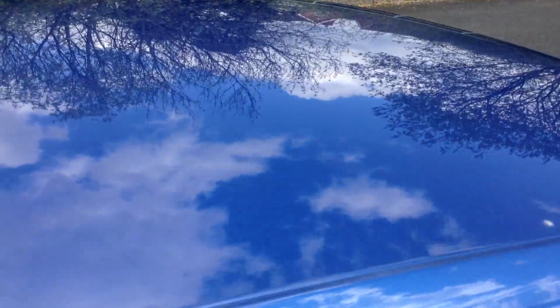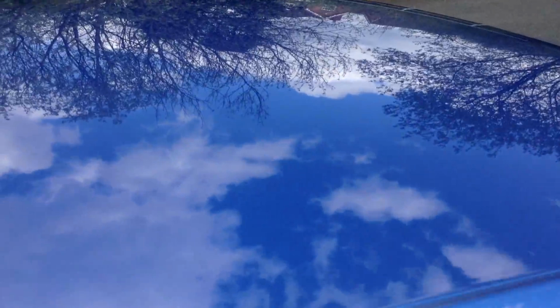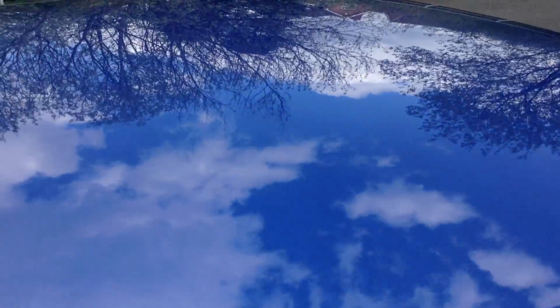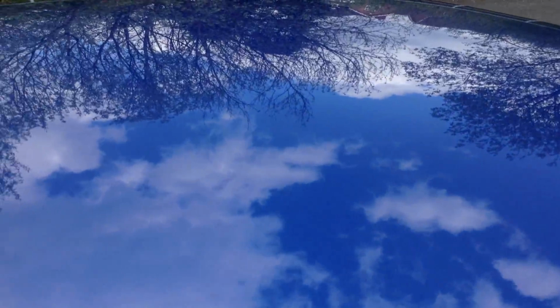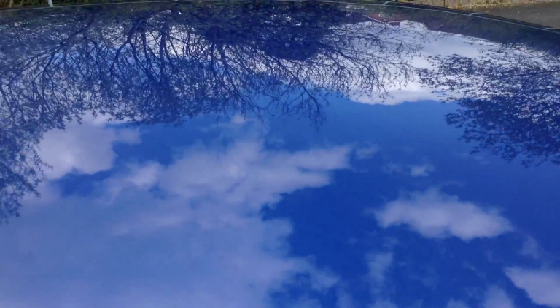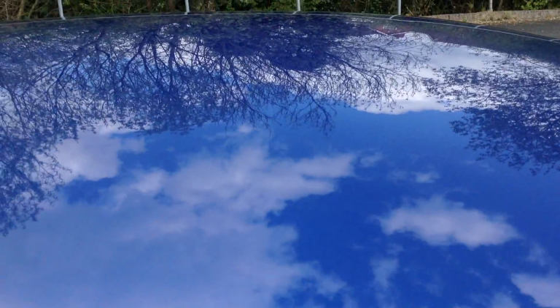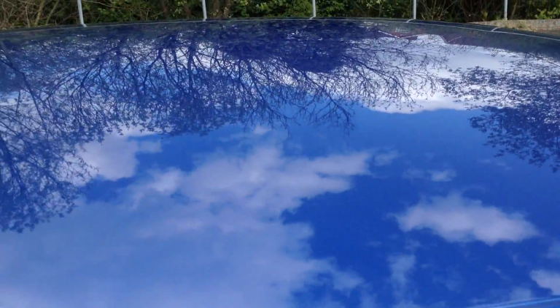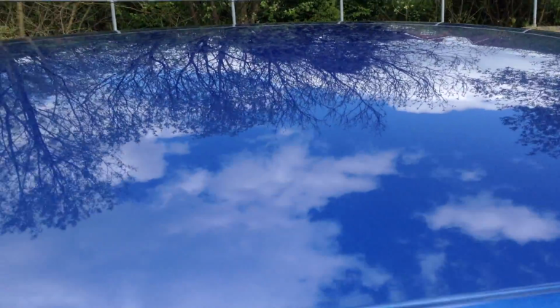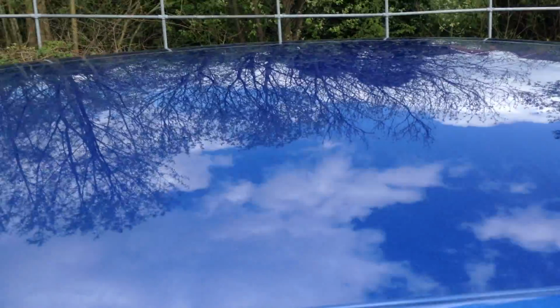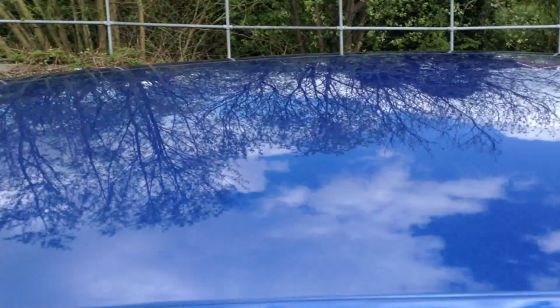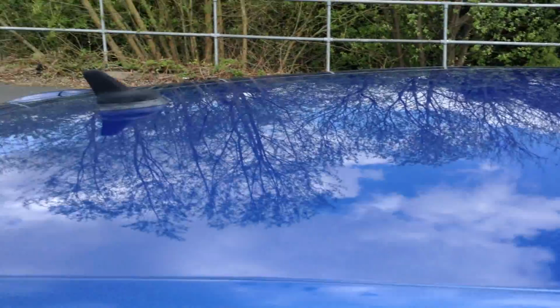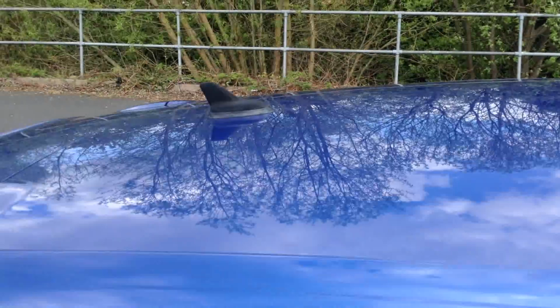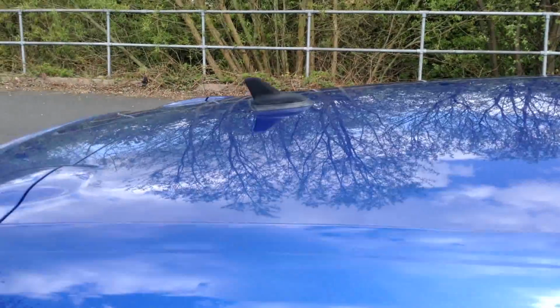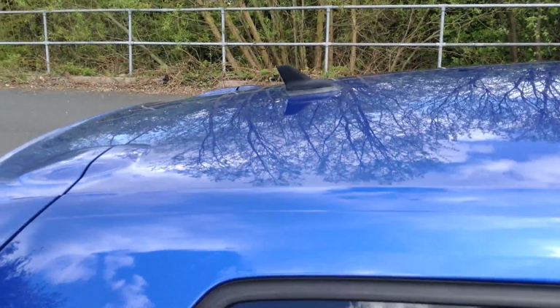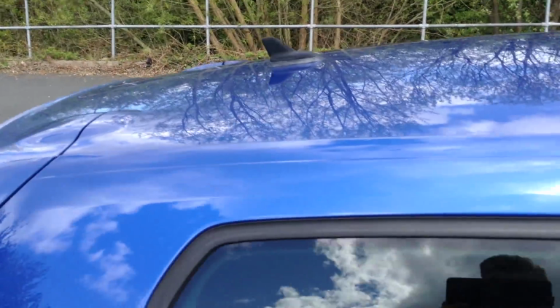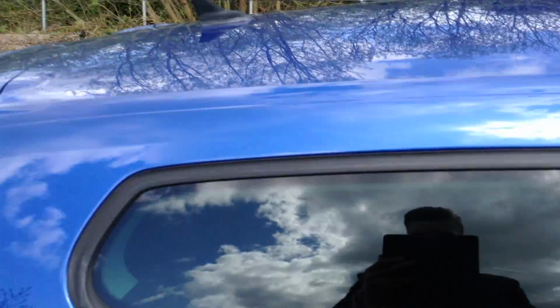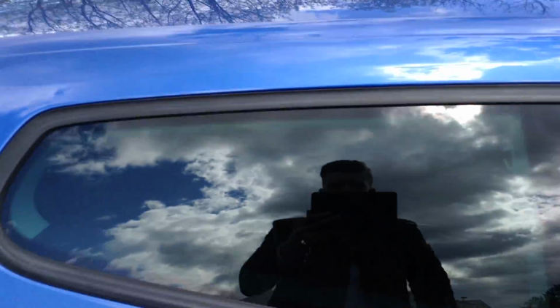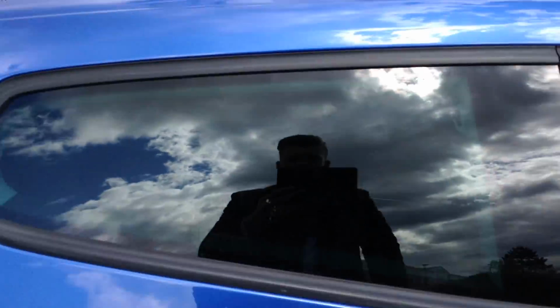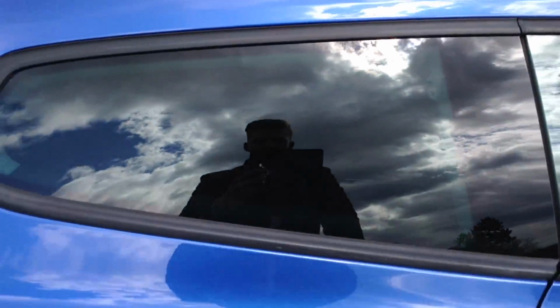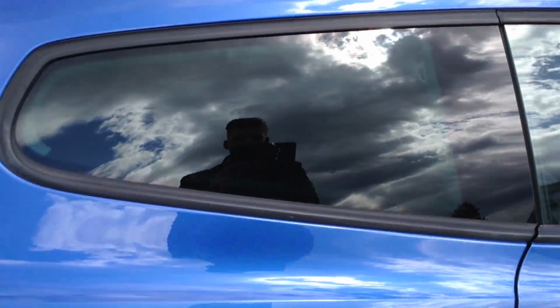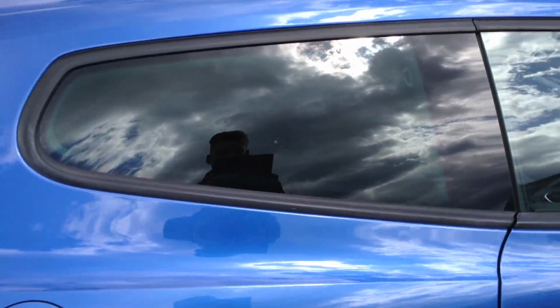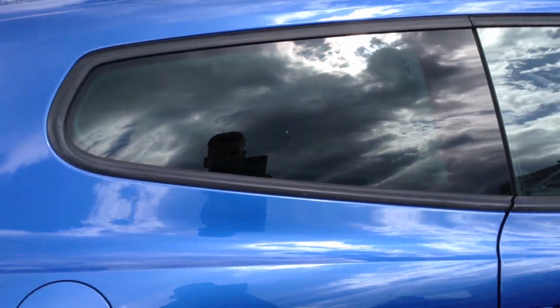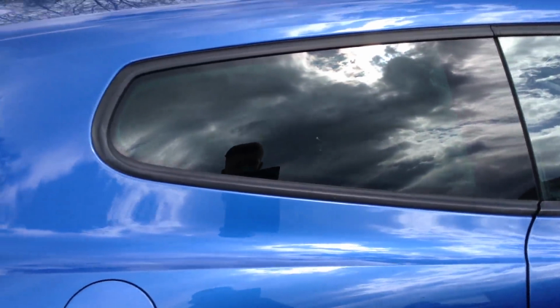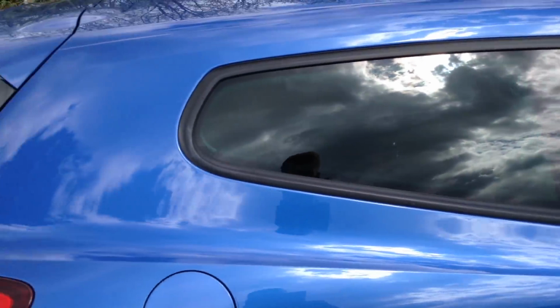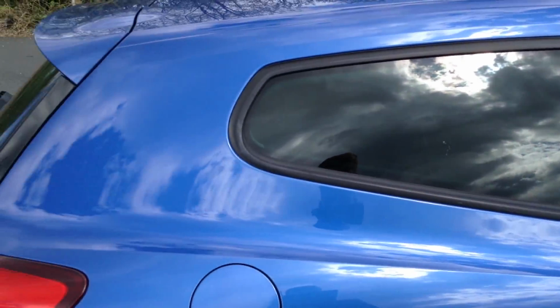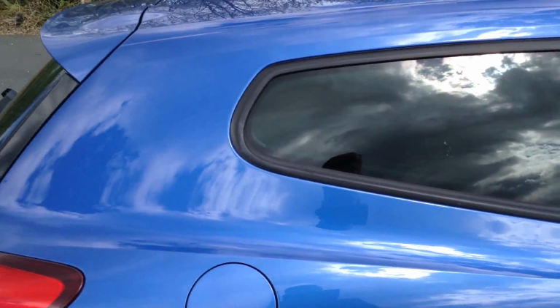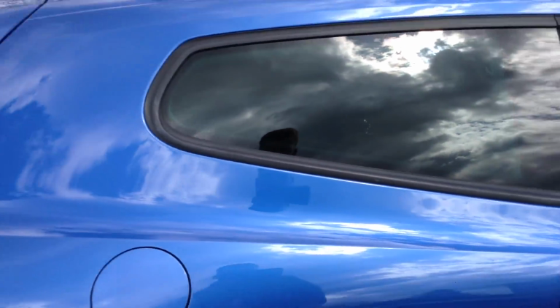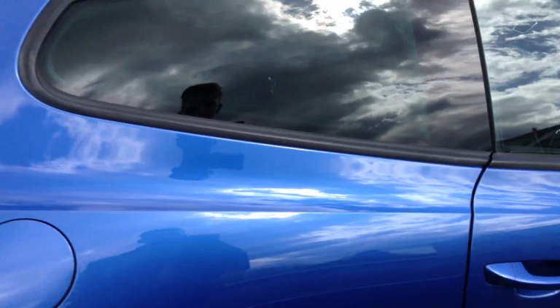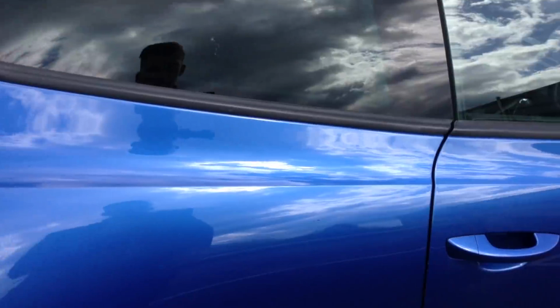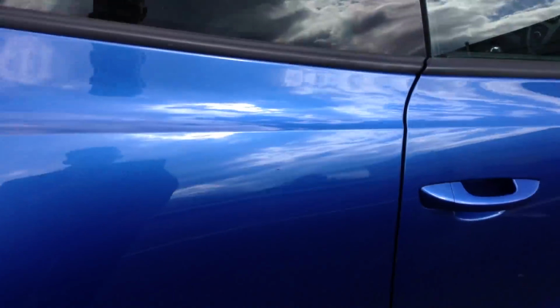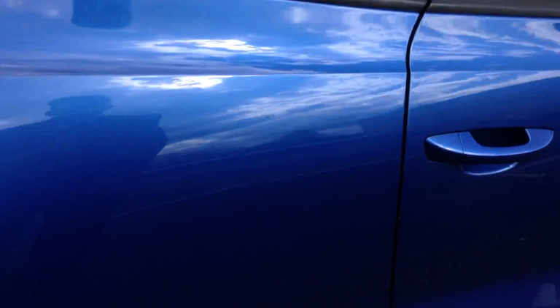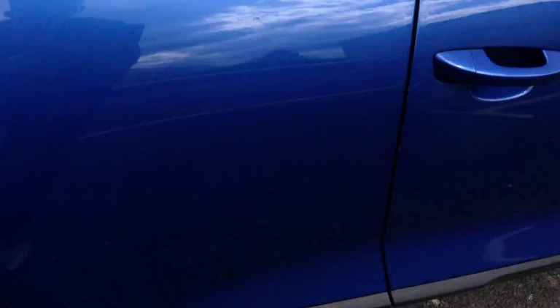Looking on top of the roof, it doesn't appear to have any dinks or dents at all. You can also see the privacy glass on the rear windows.